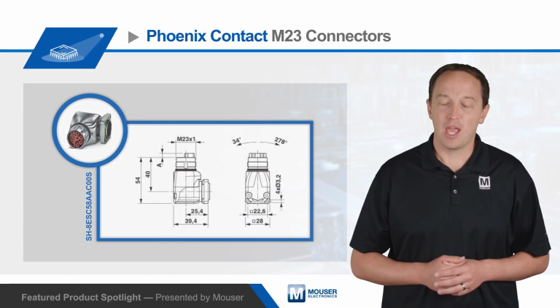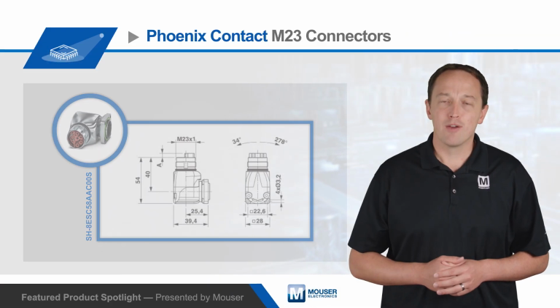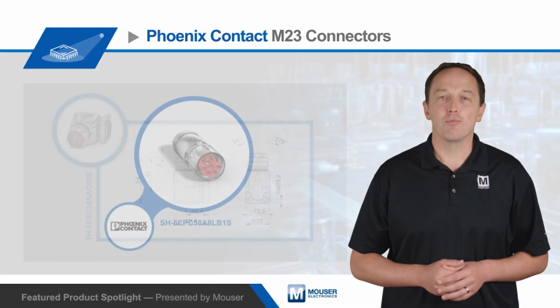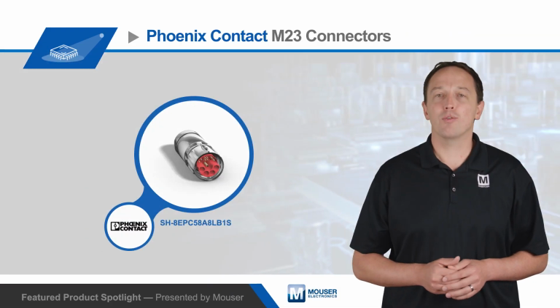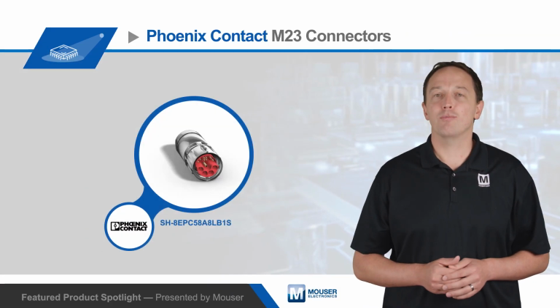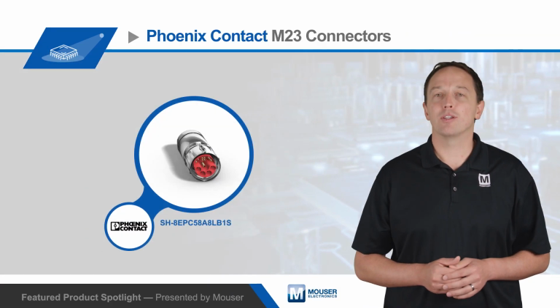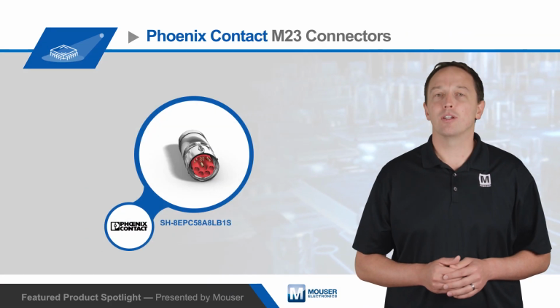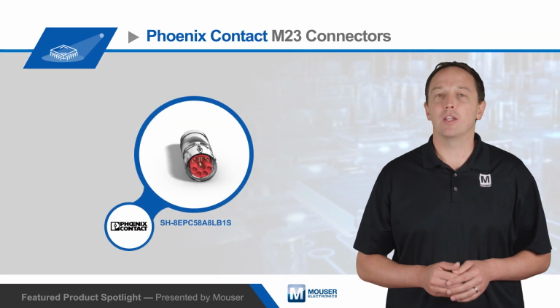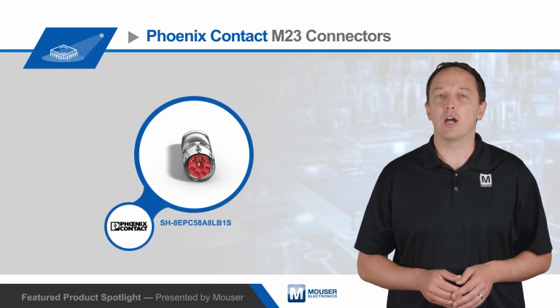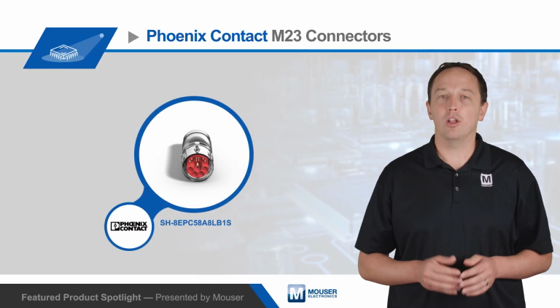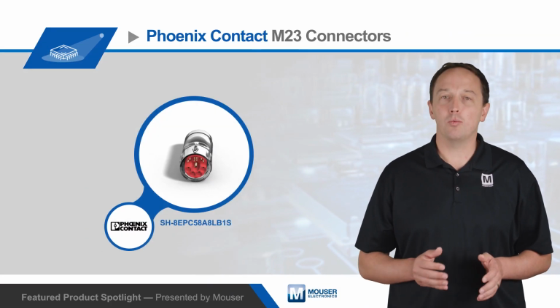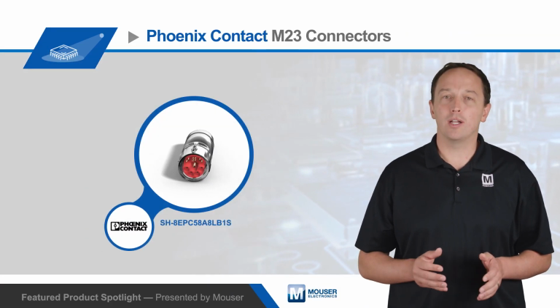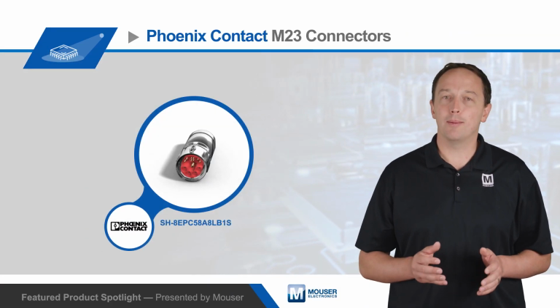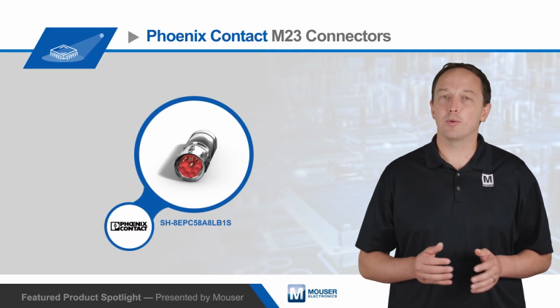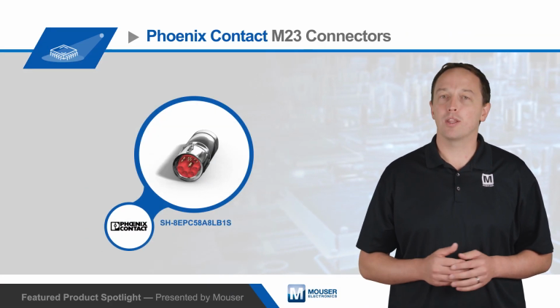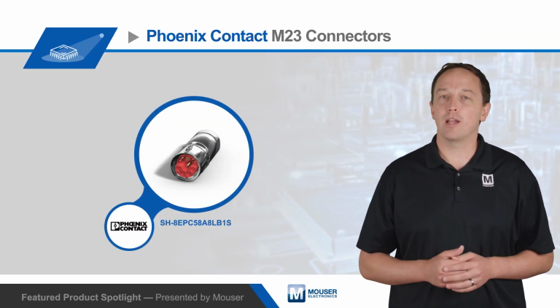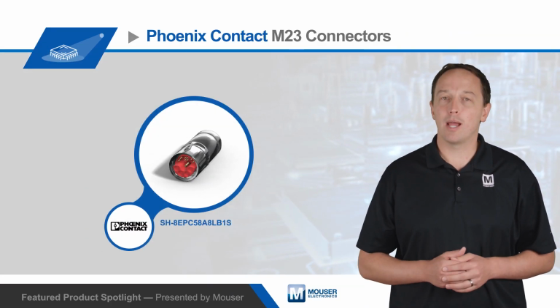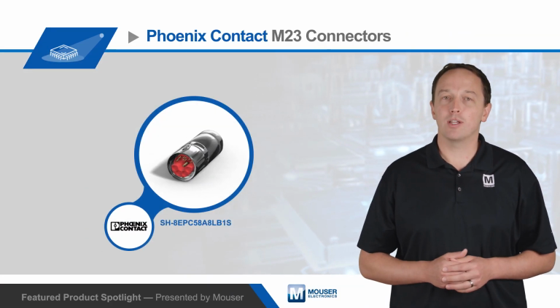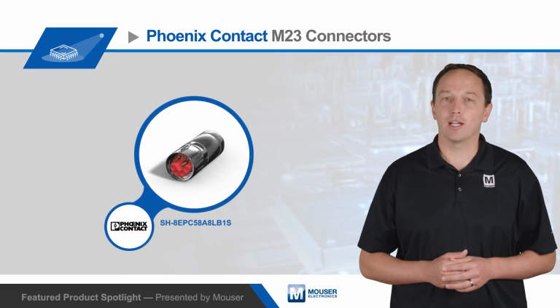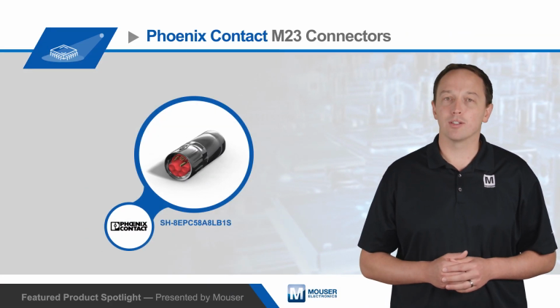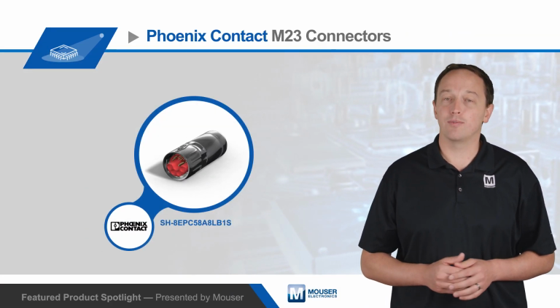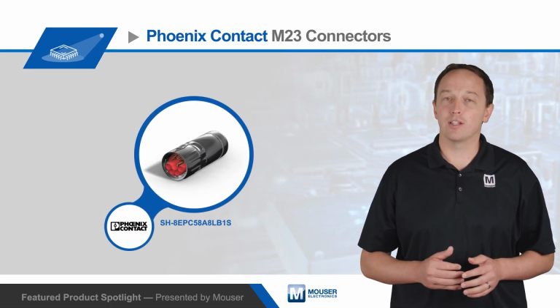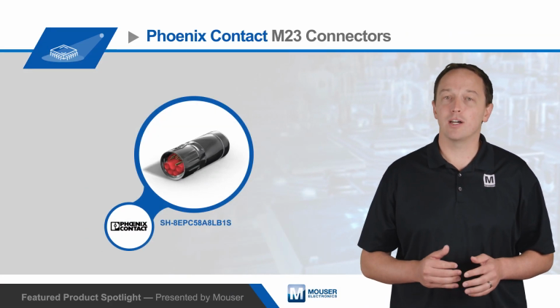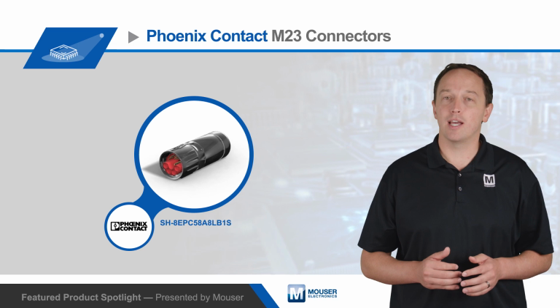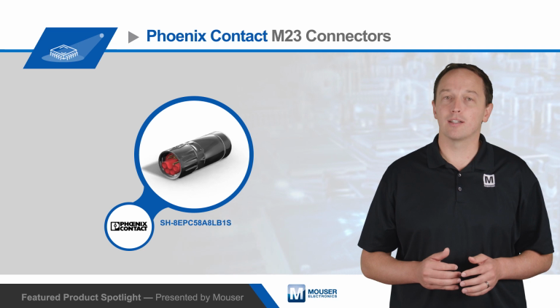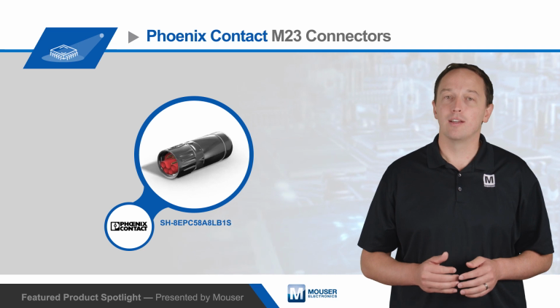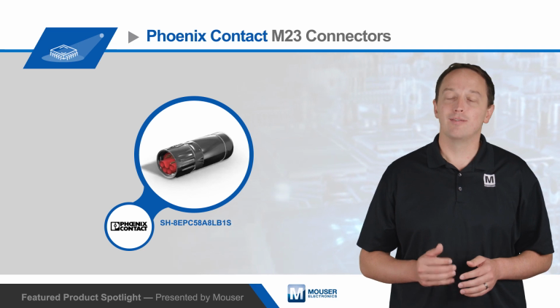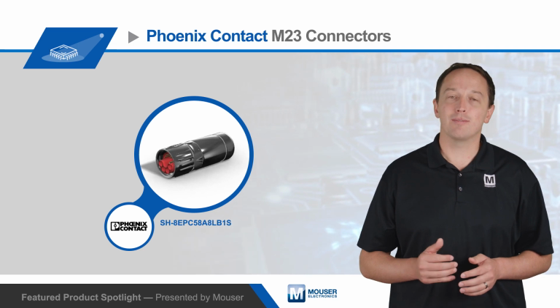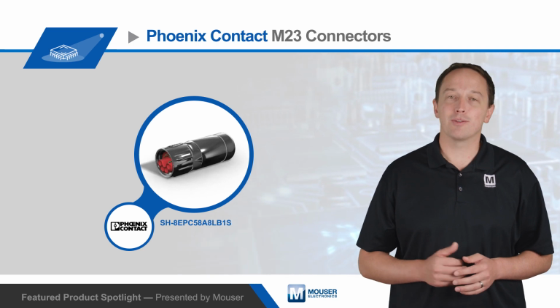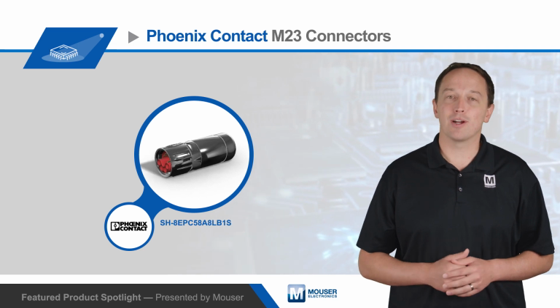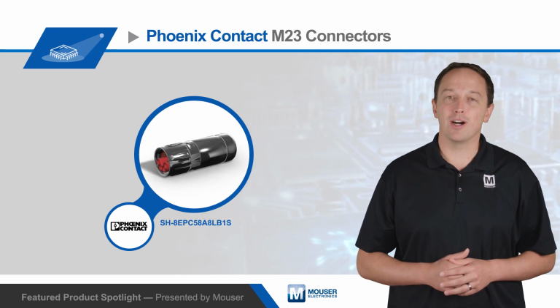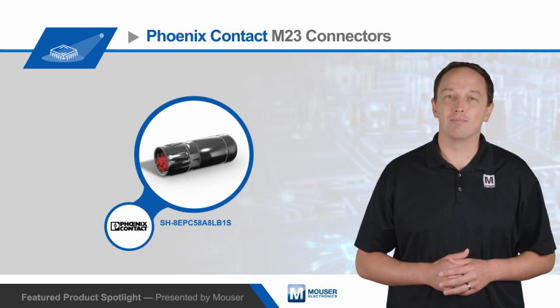For more information on the all-in-one M23 hybrid connectors from Phoenix Contact, visit Mouser.com.